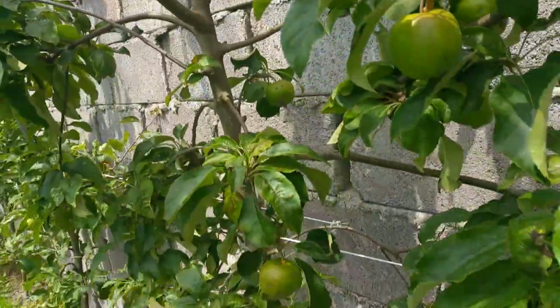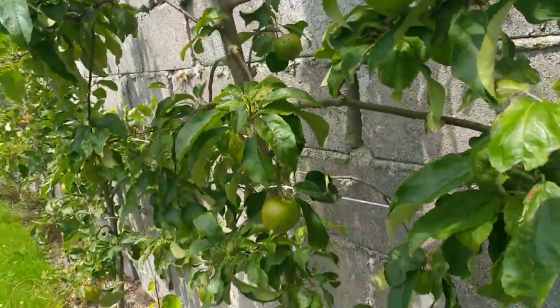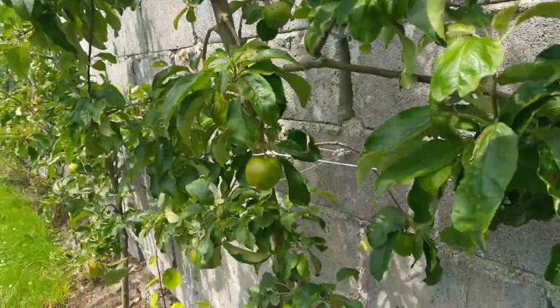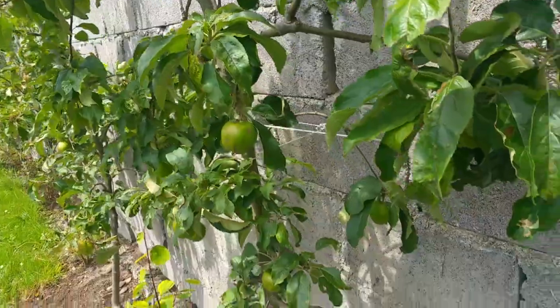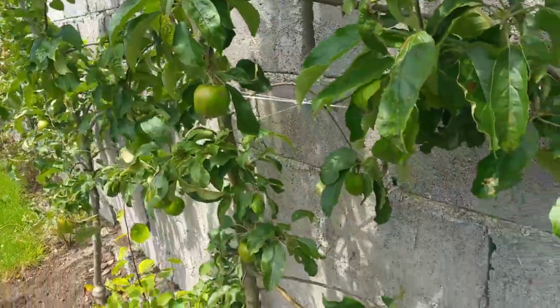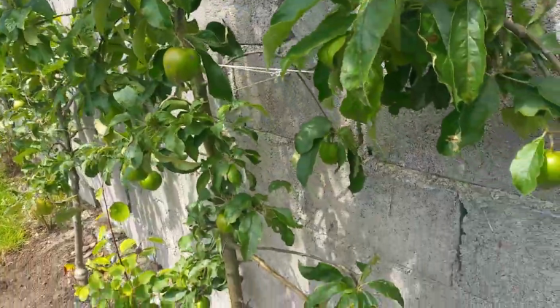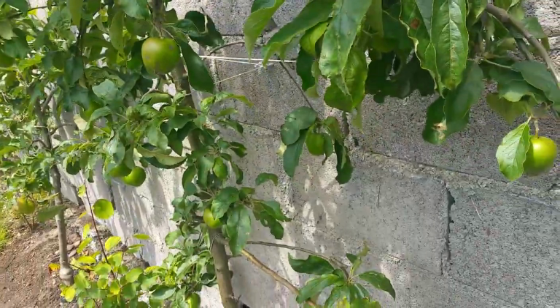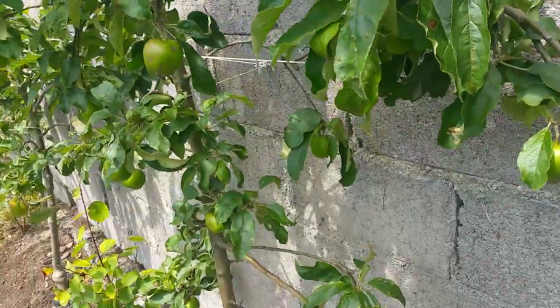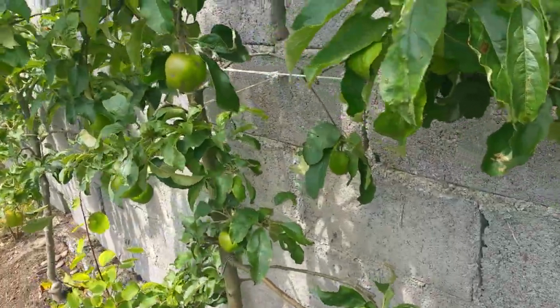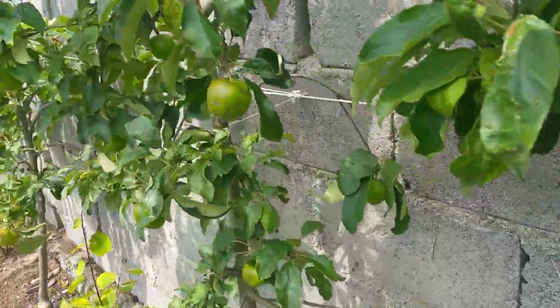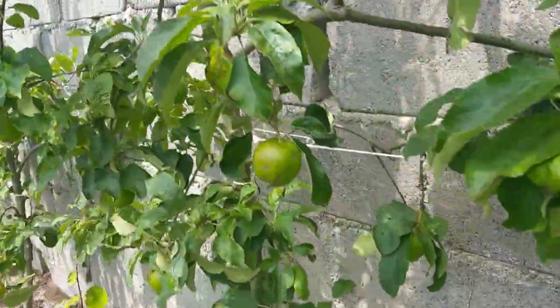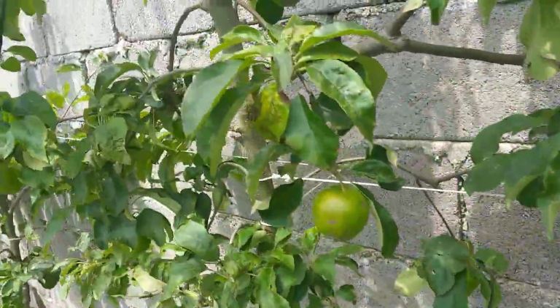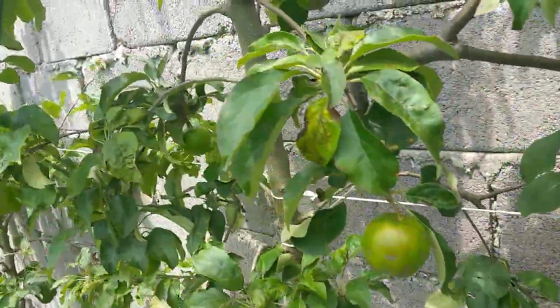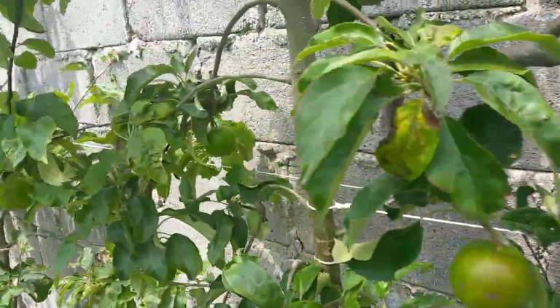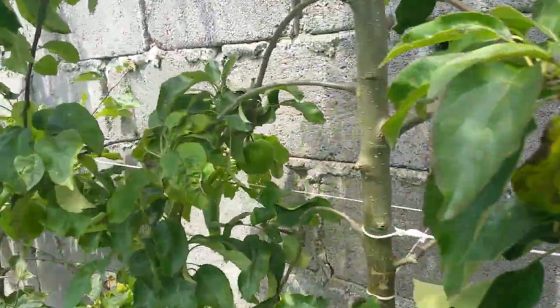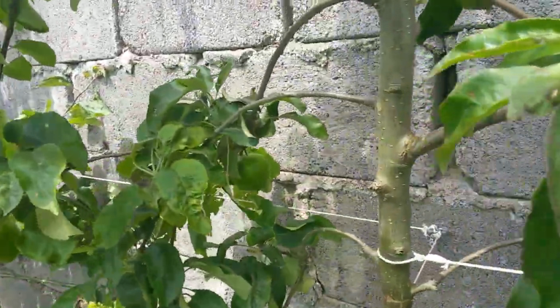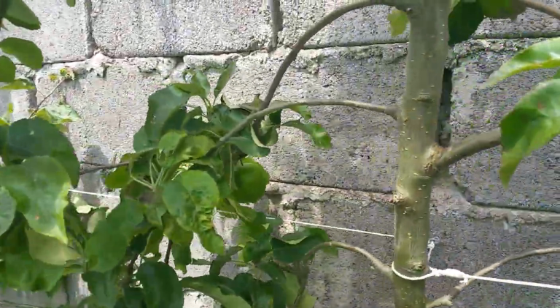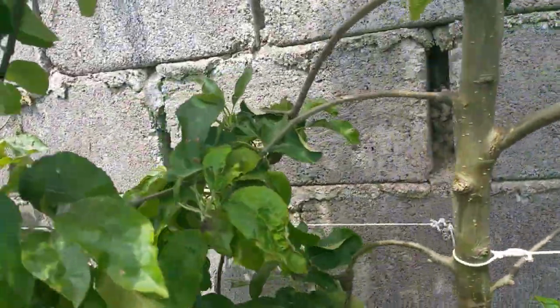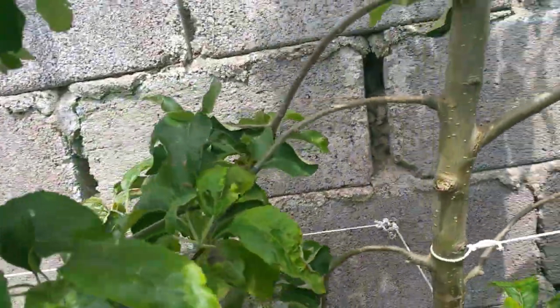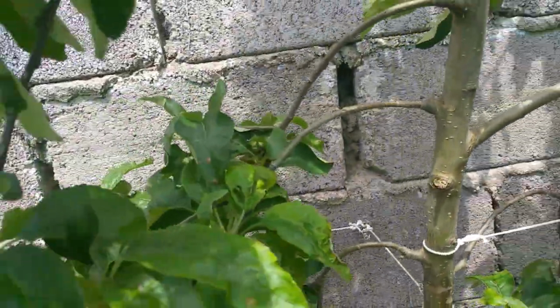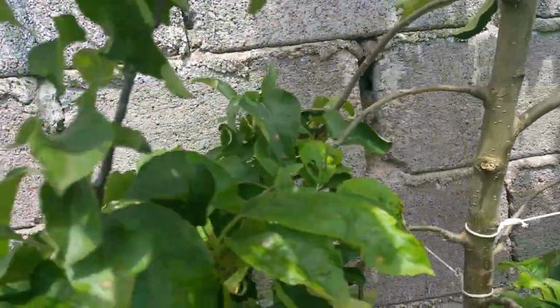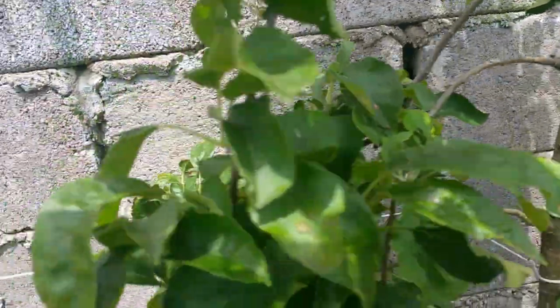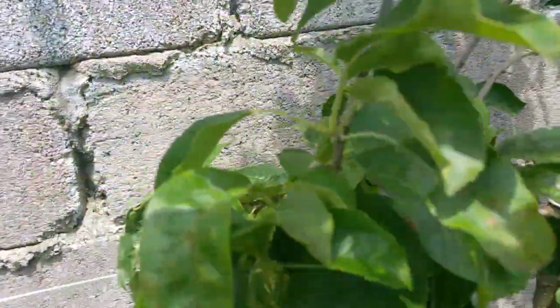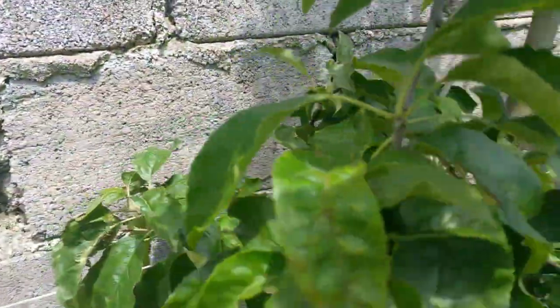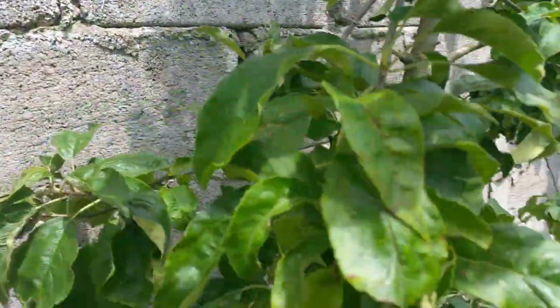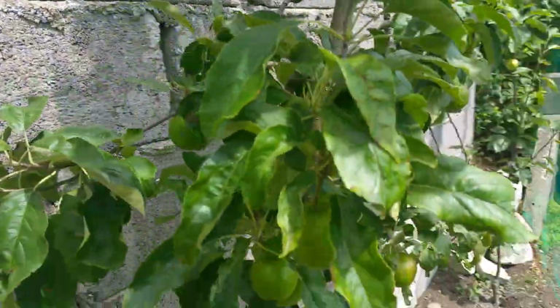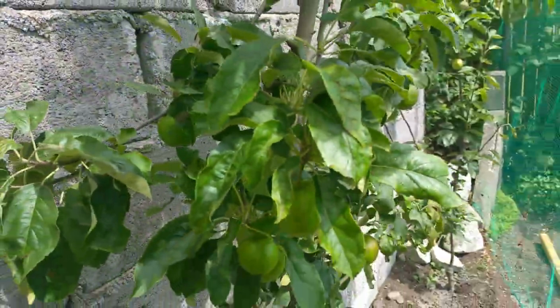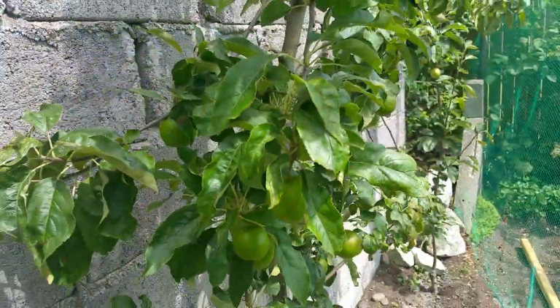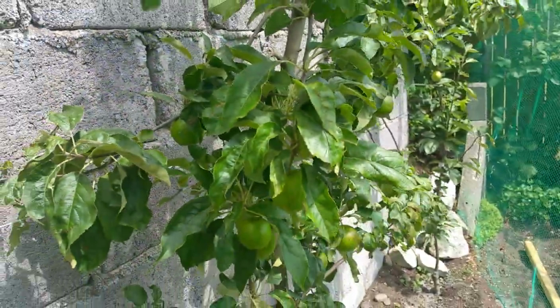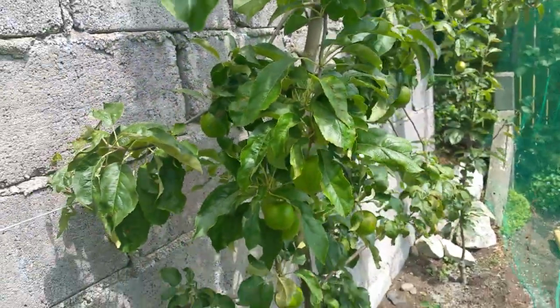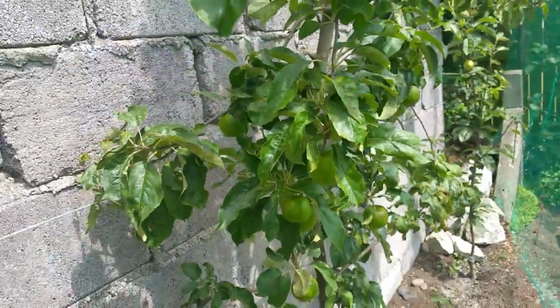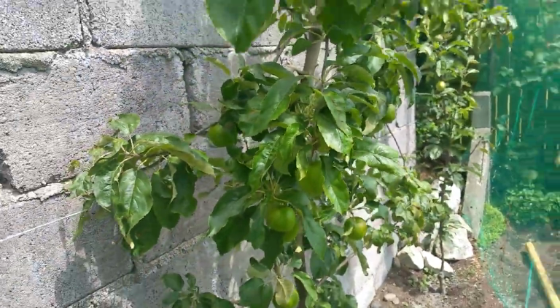When you compare these green apples to maybe other green apples that are probably better suited to the Irish climate.